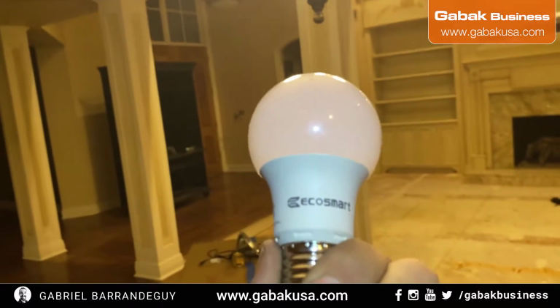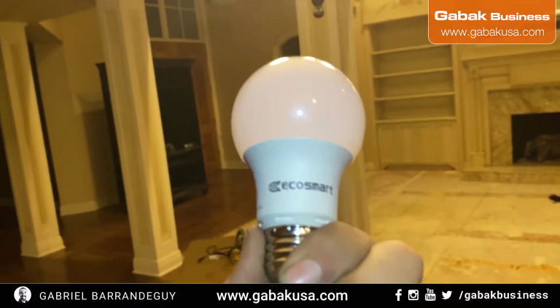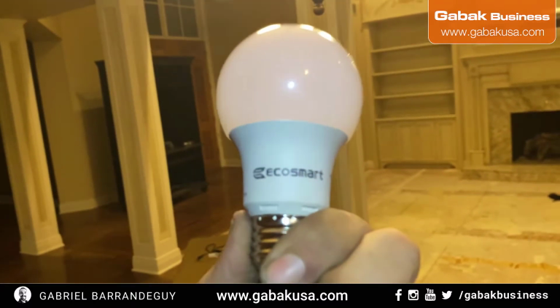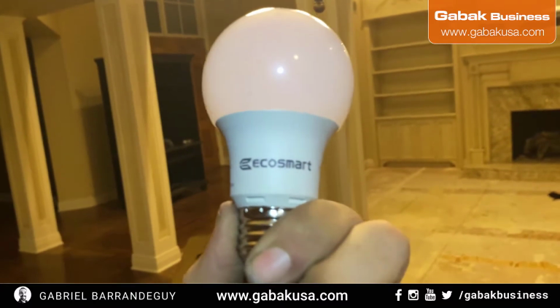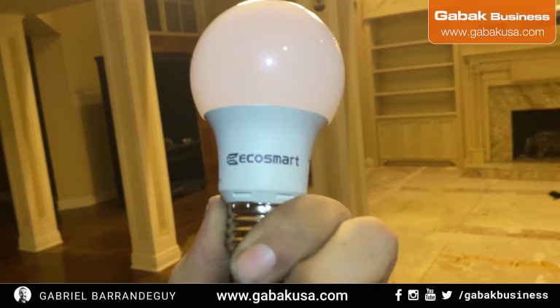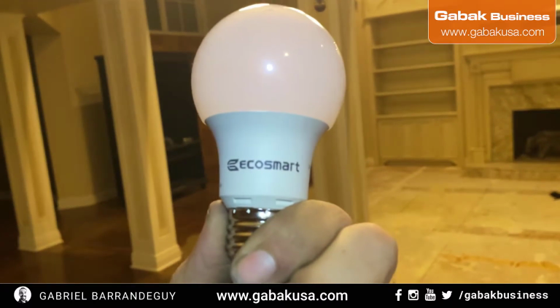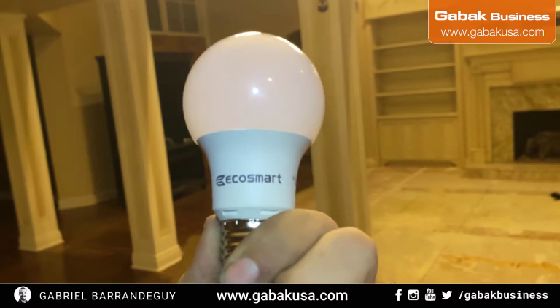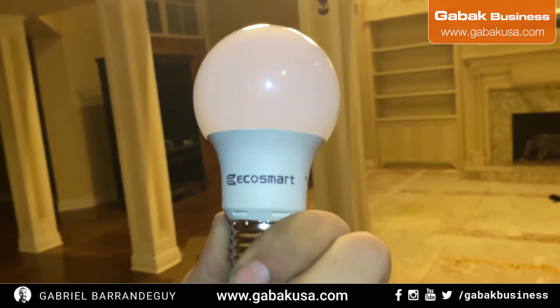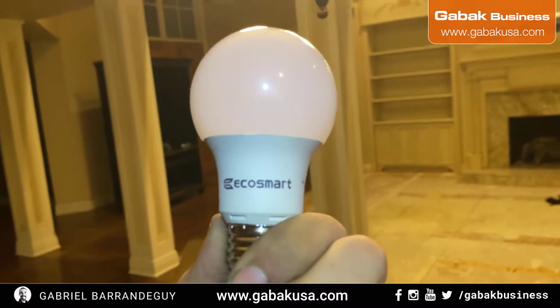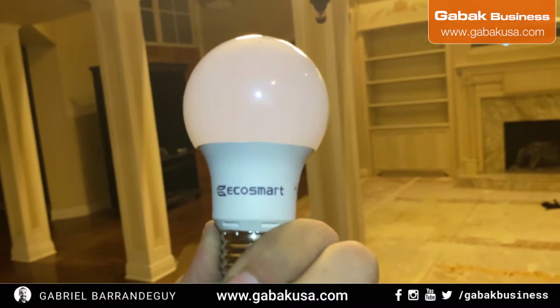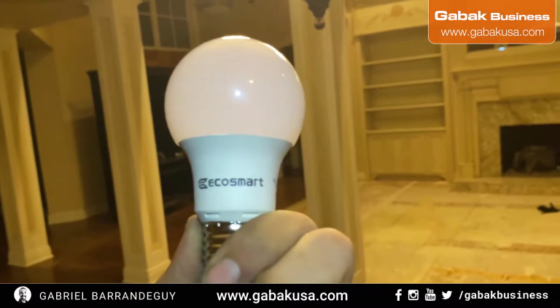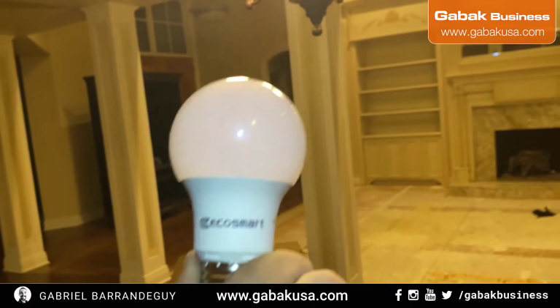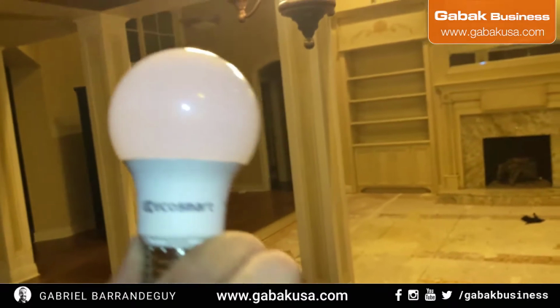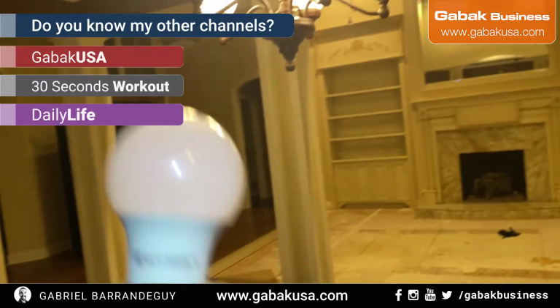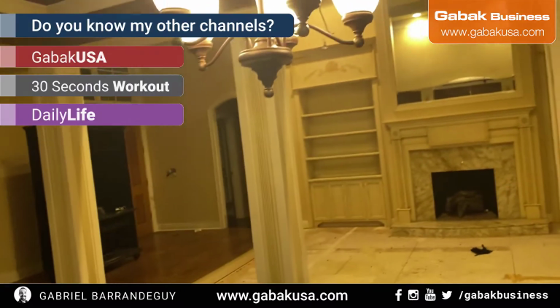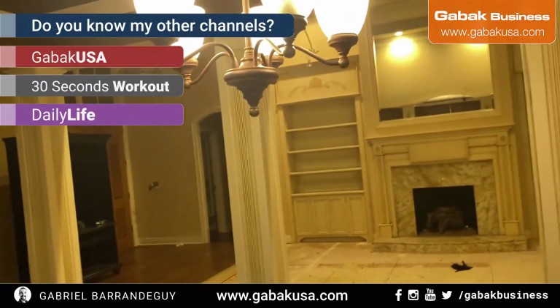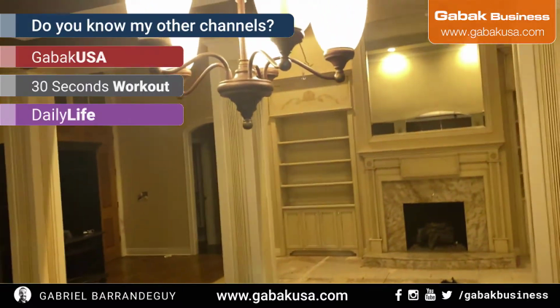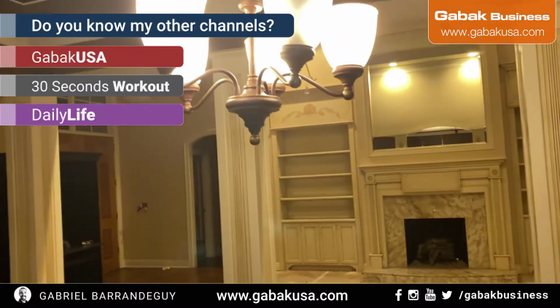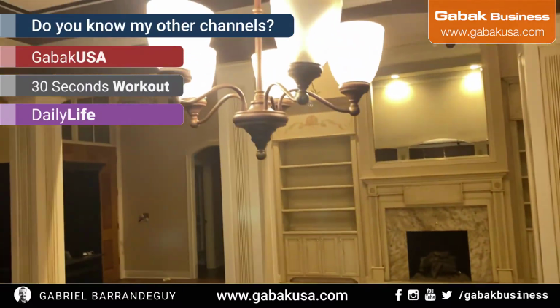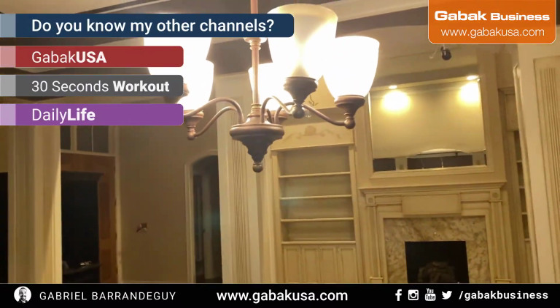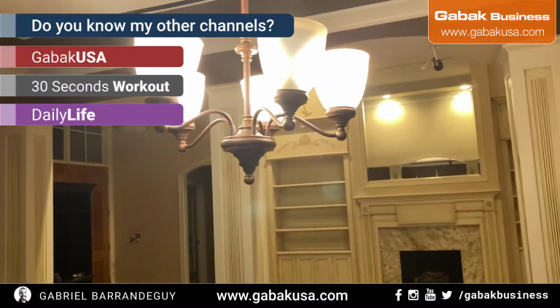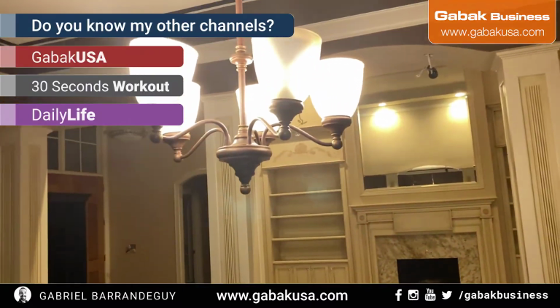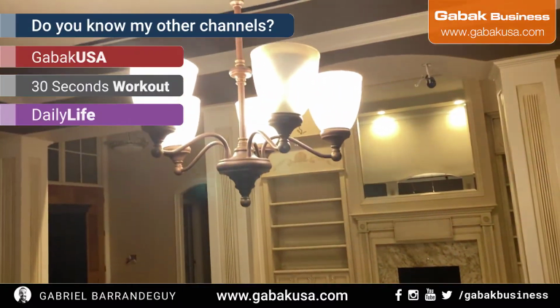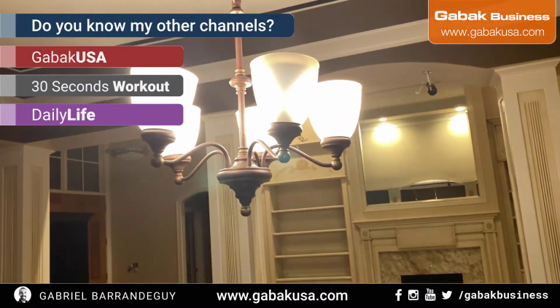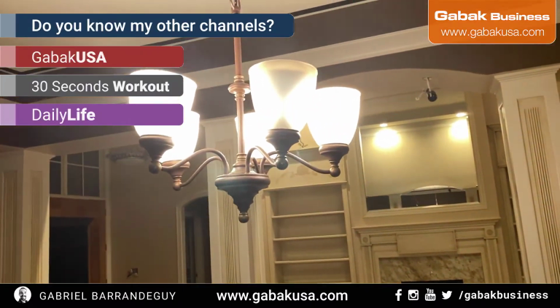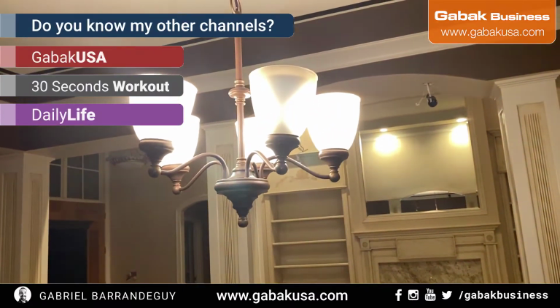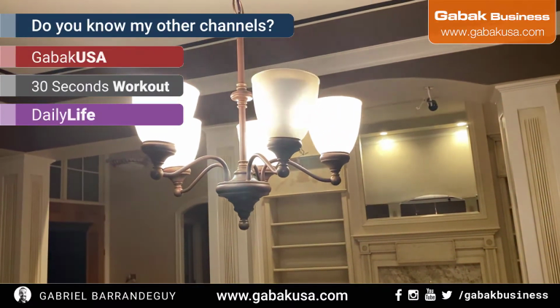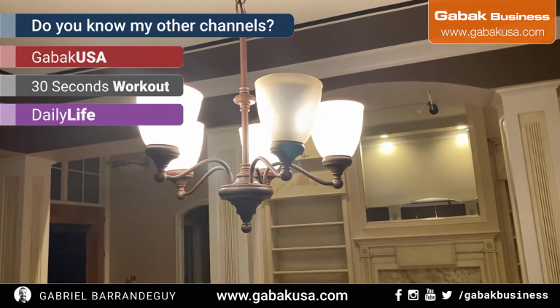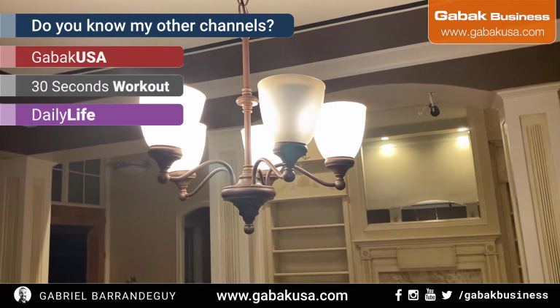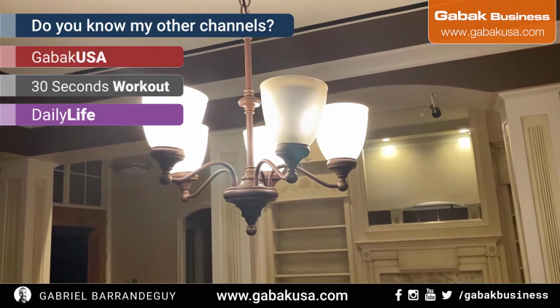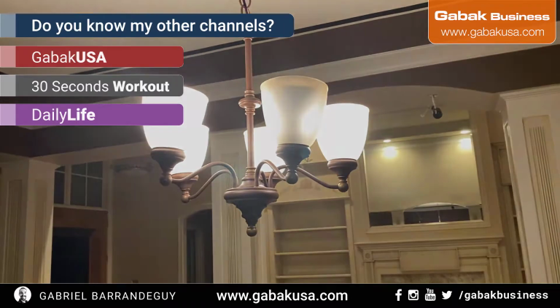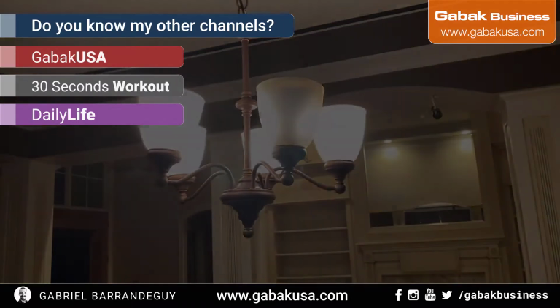I told the customer: please don't use unbranded light bulbs. Use something like GE, Sylvania, or a reputable brand like that.